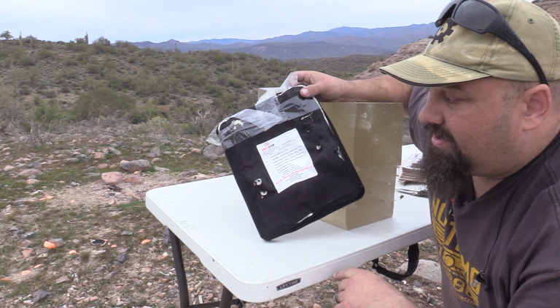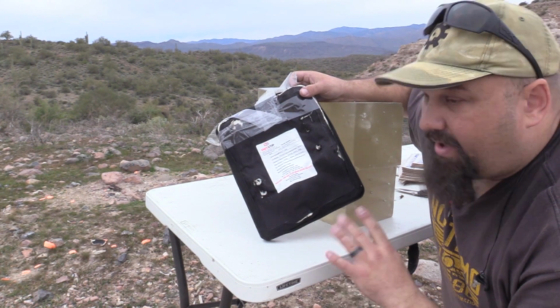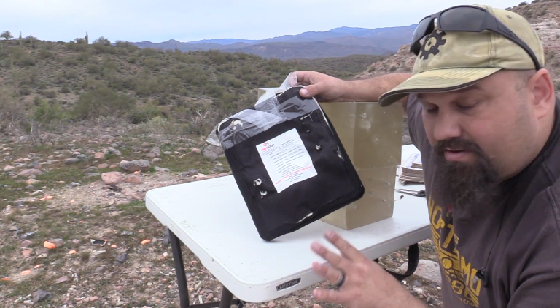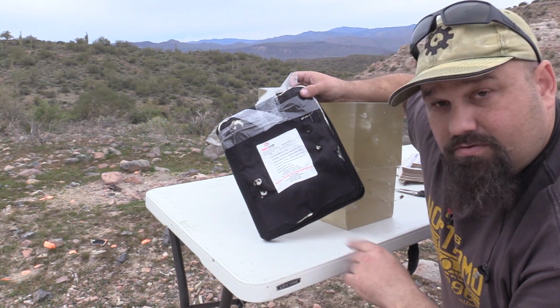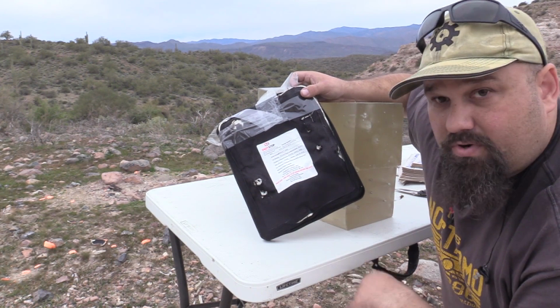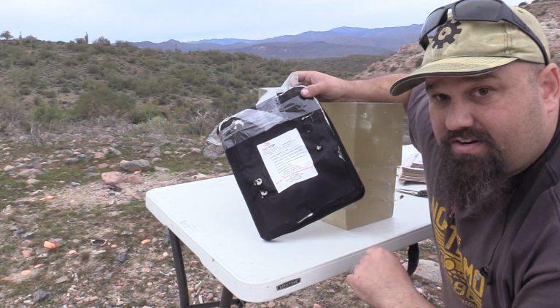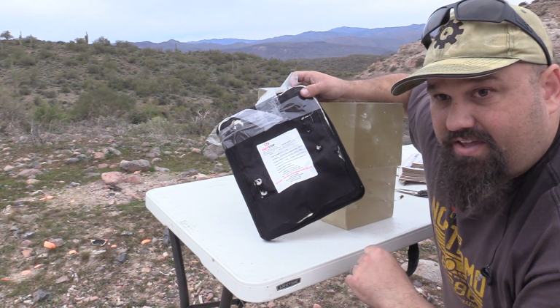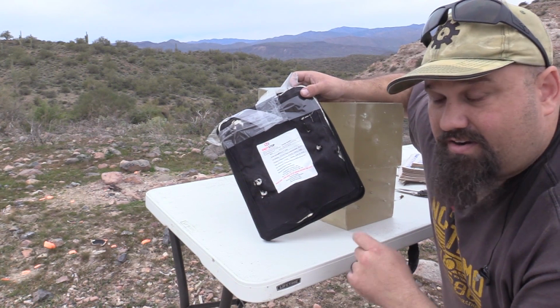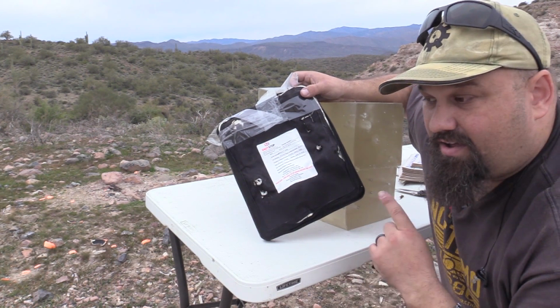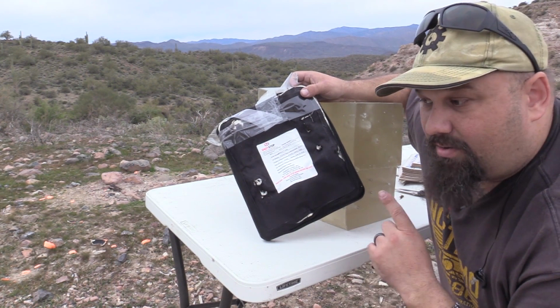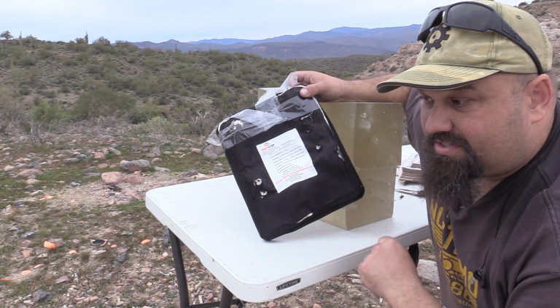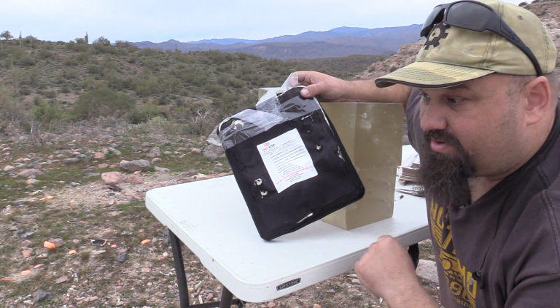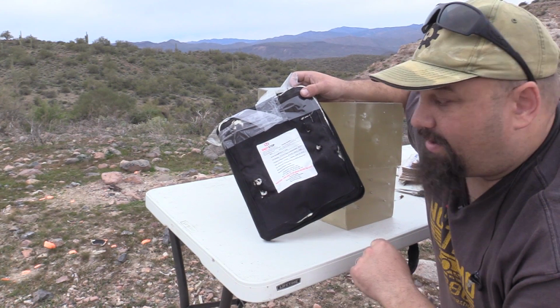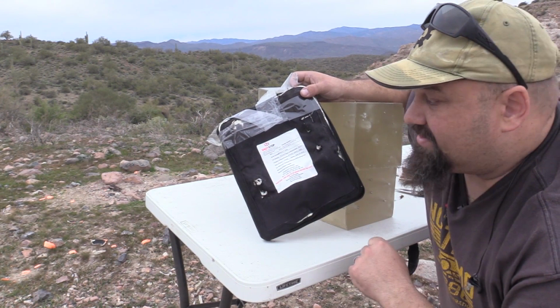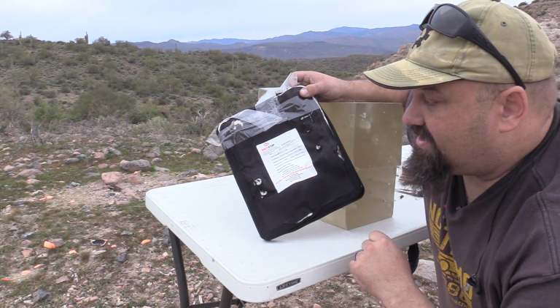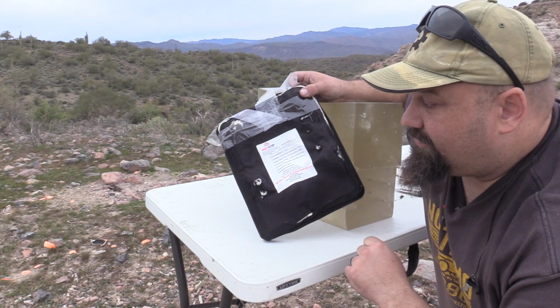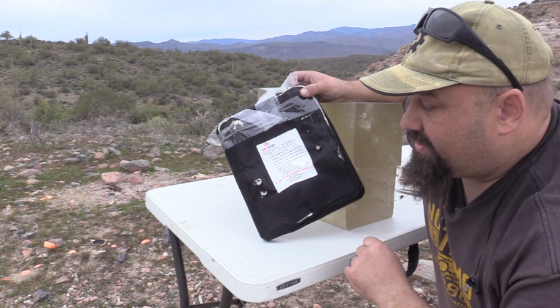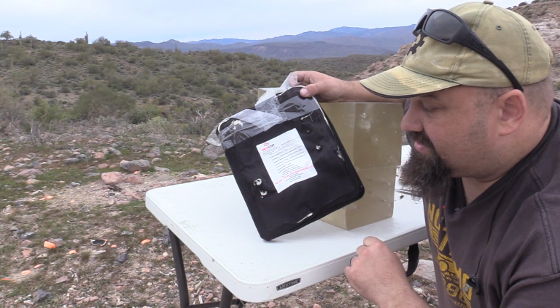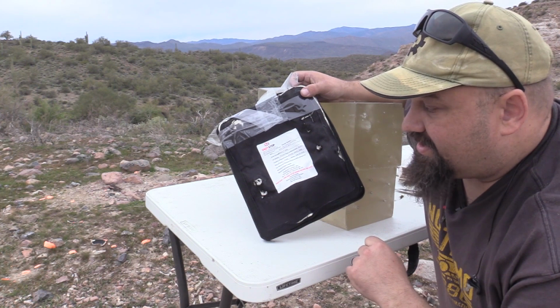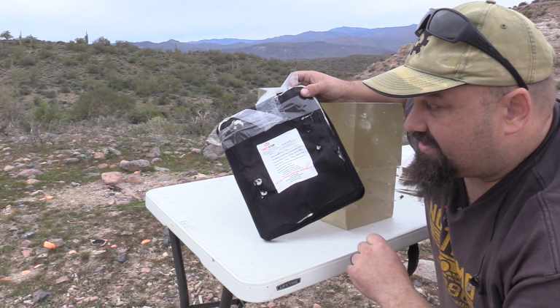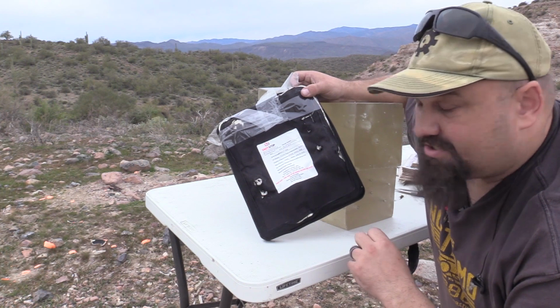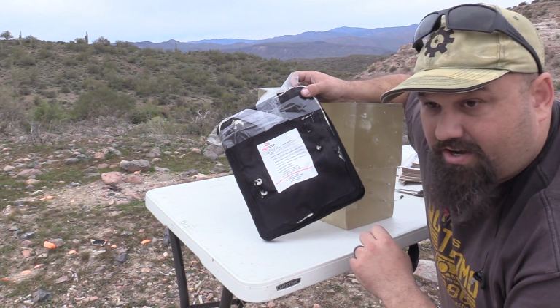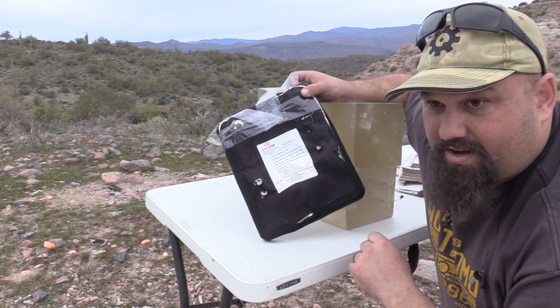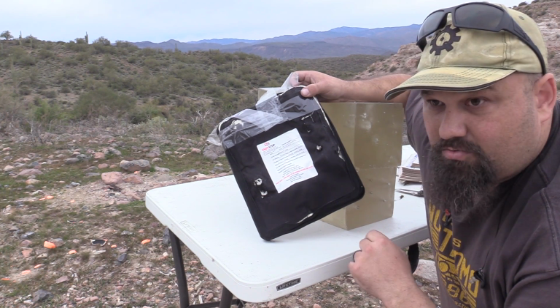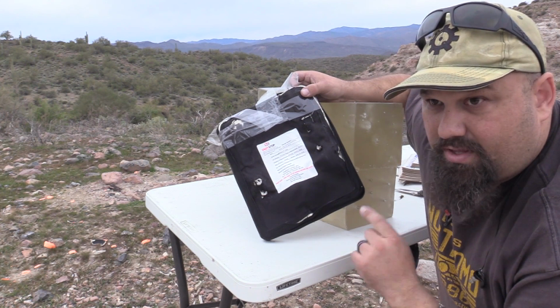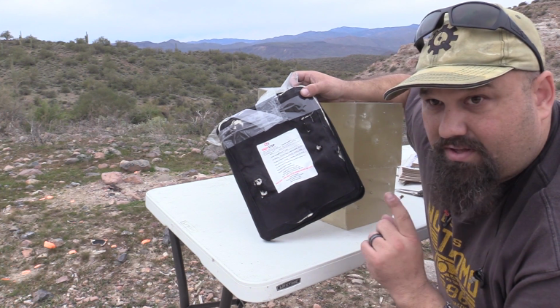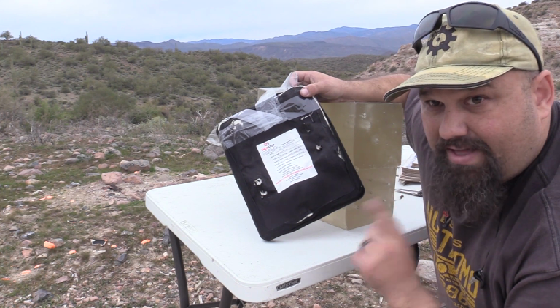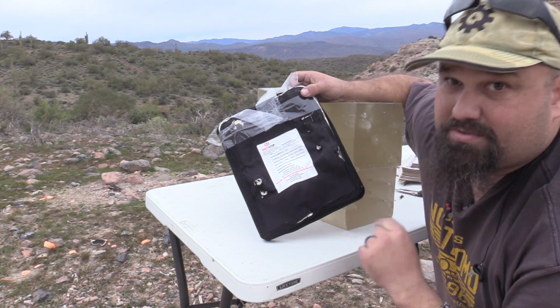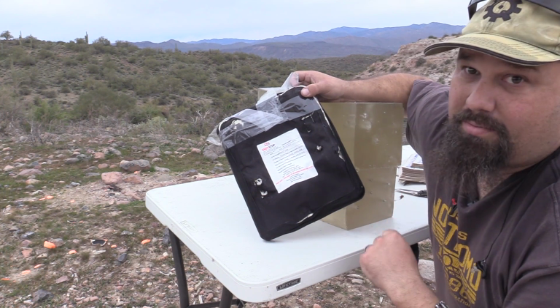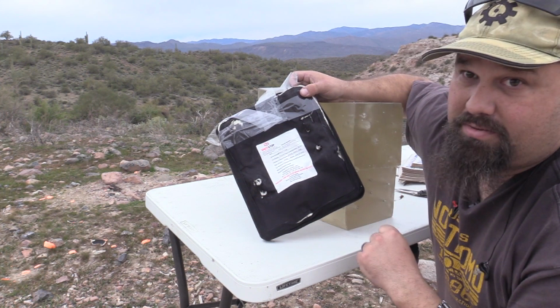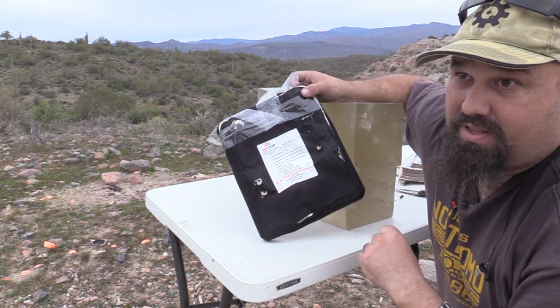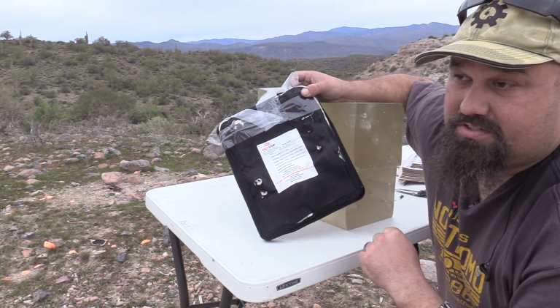But we're not done yet. I want to see what happens if we take another shot at it with a laptop in place.